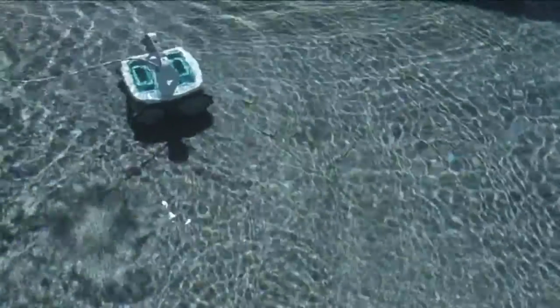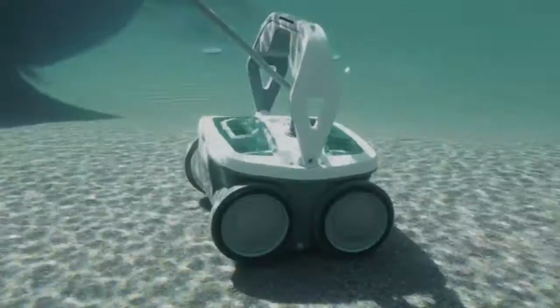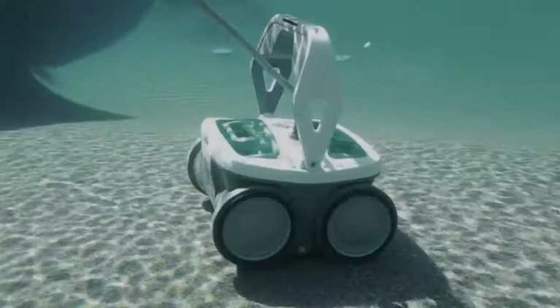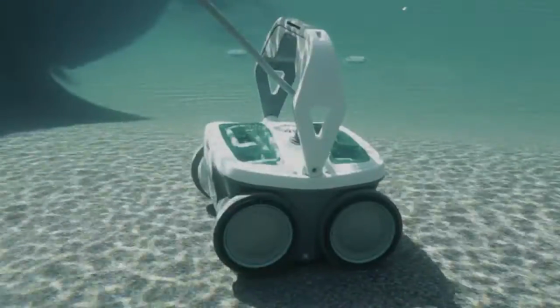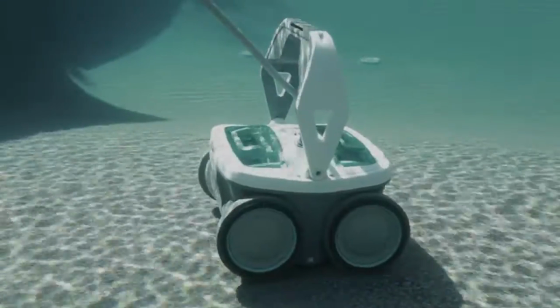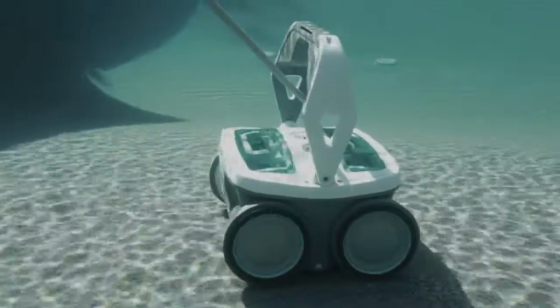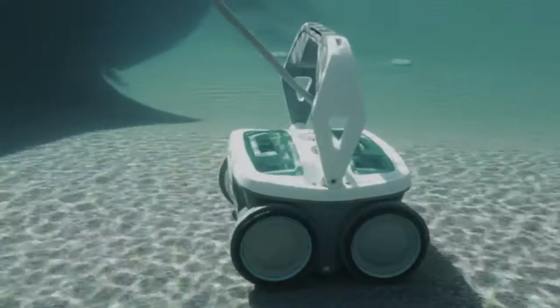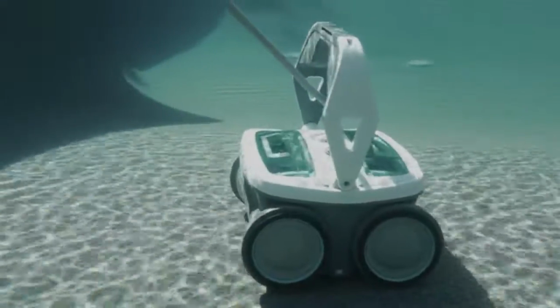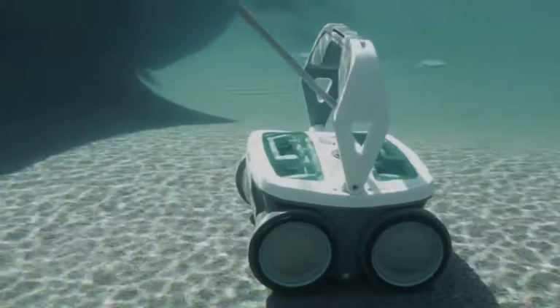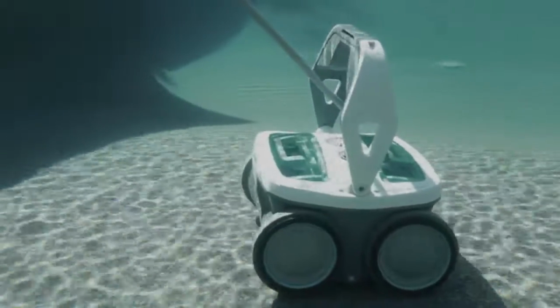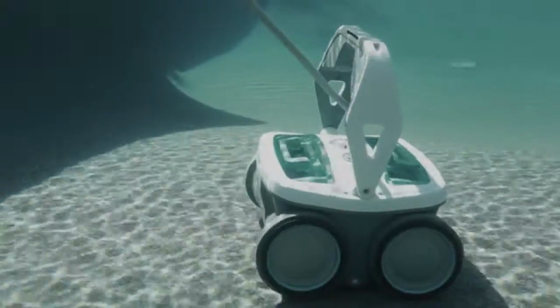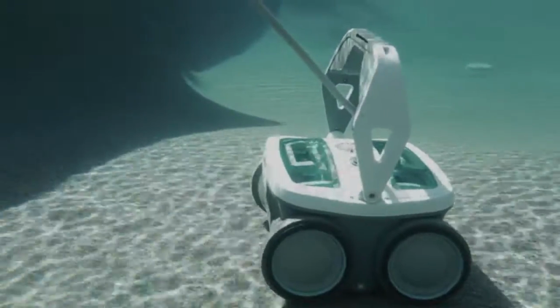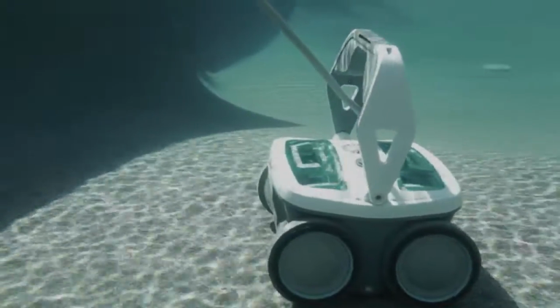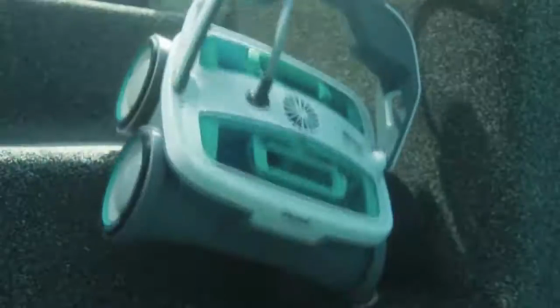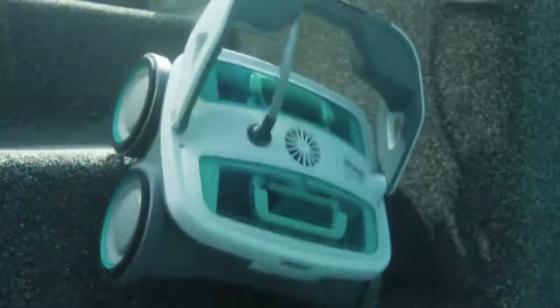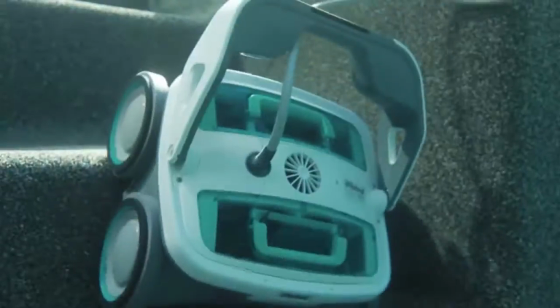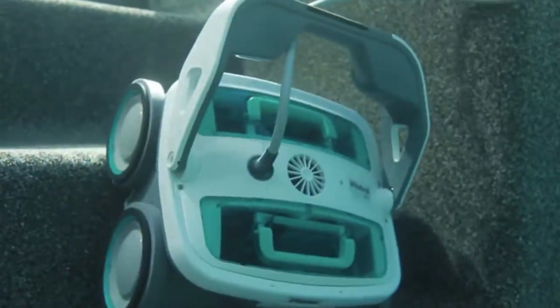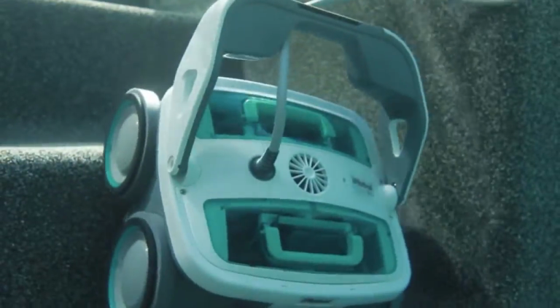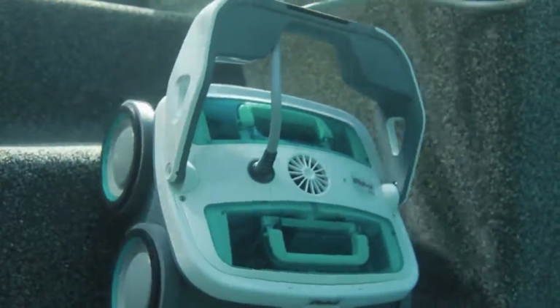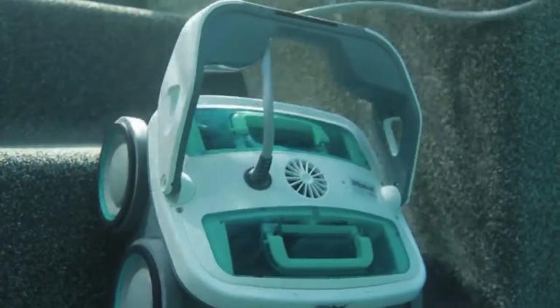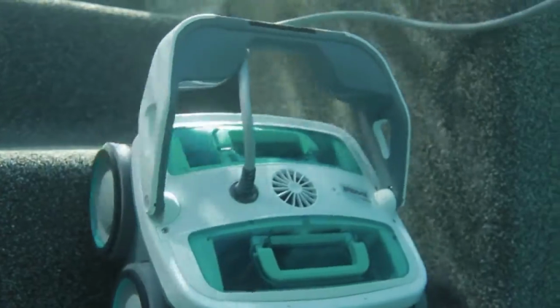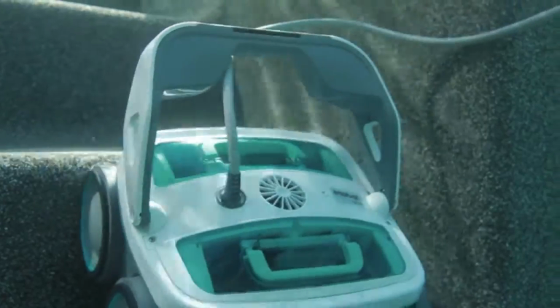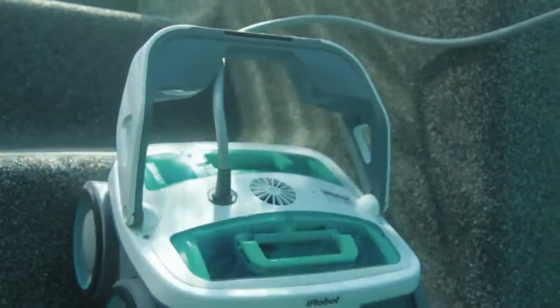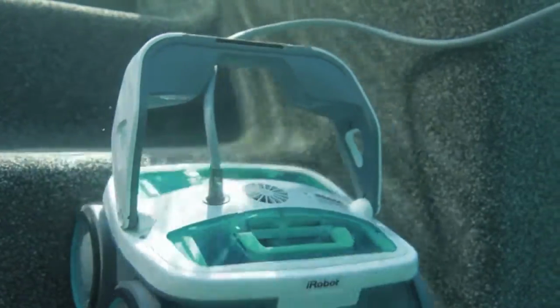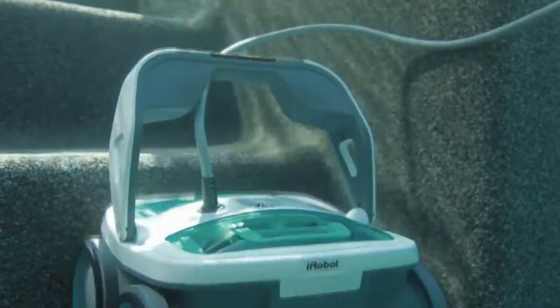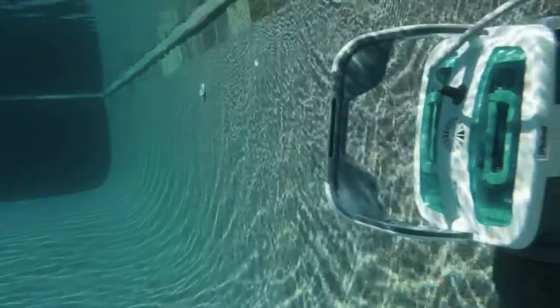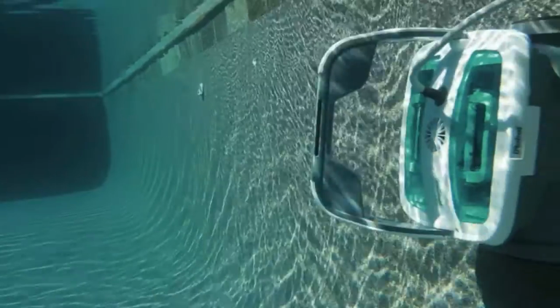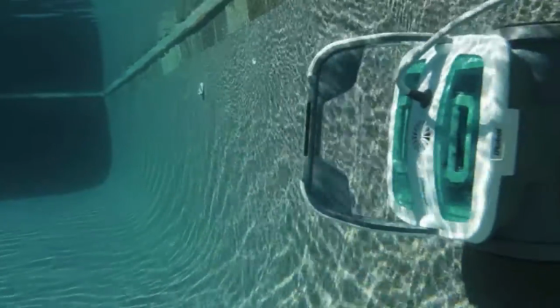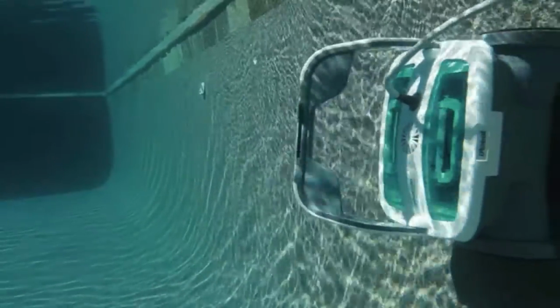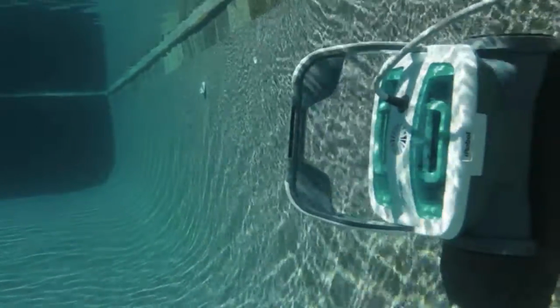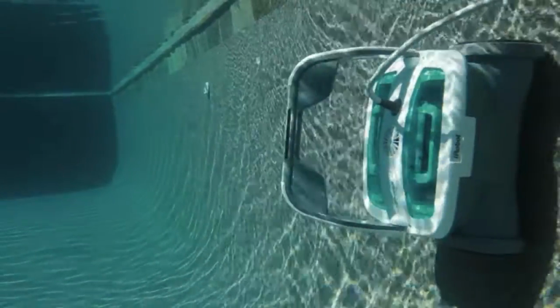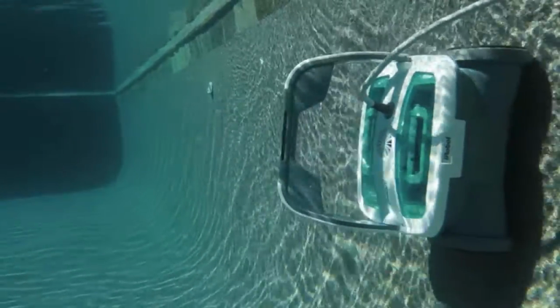Mira sizes up your pool, then chooses the optimum cleaning cycle to deep clean every section, floor to waterline, and everywhere in between.